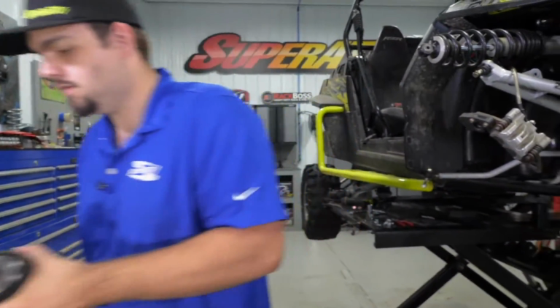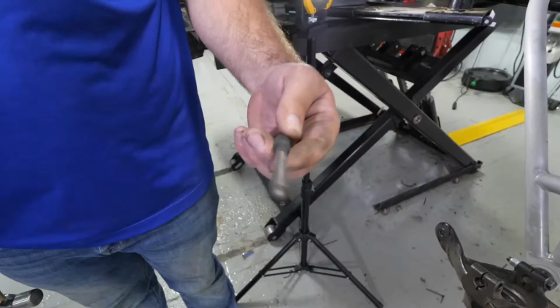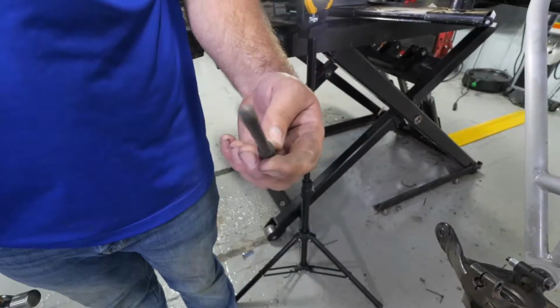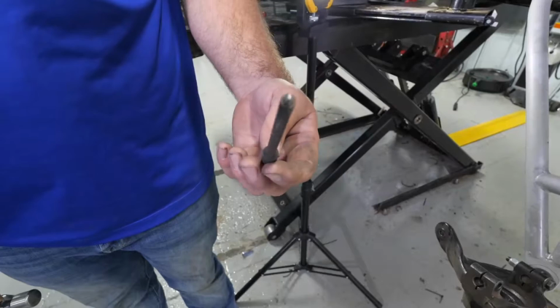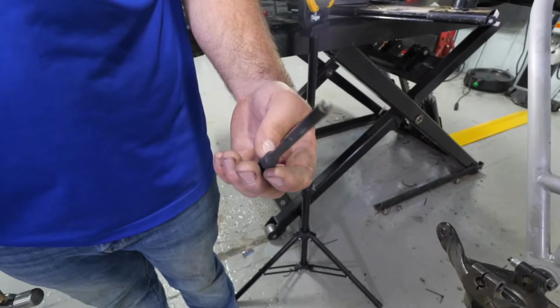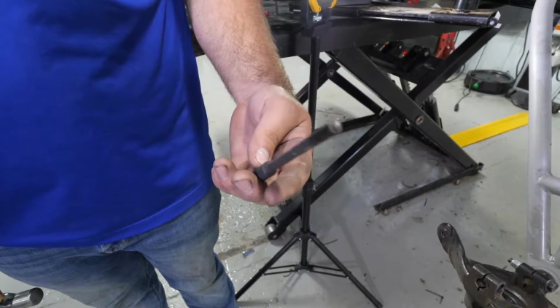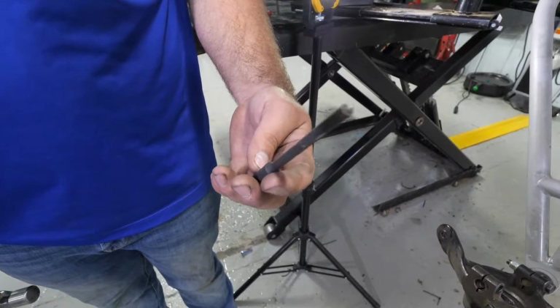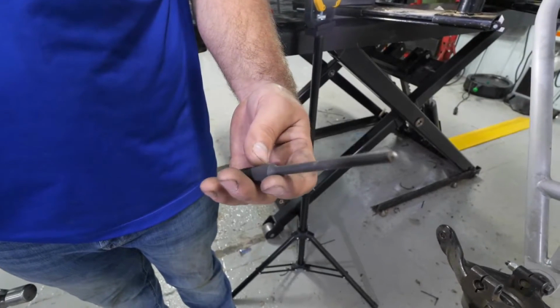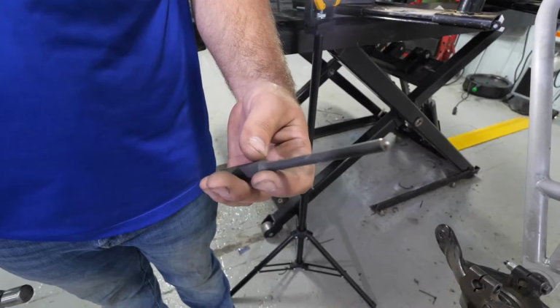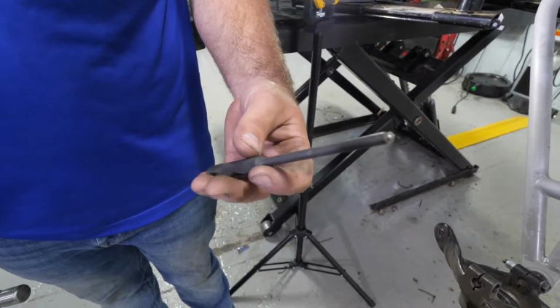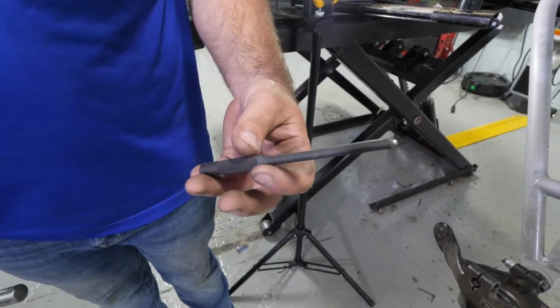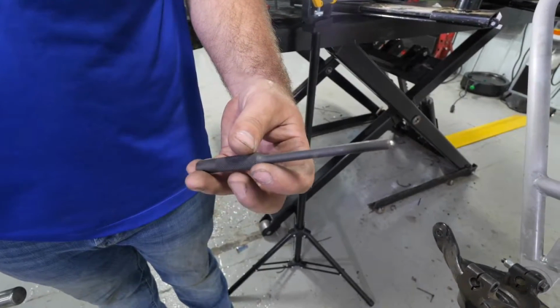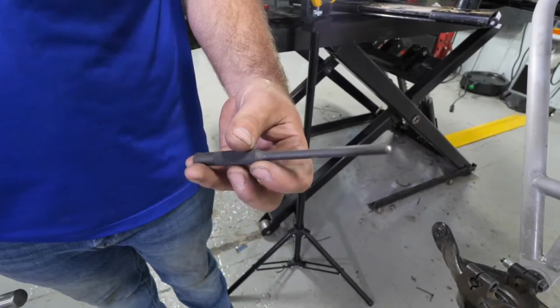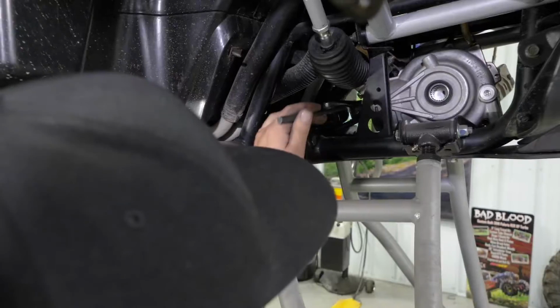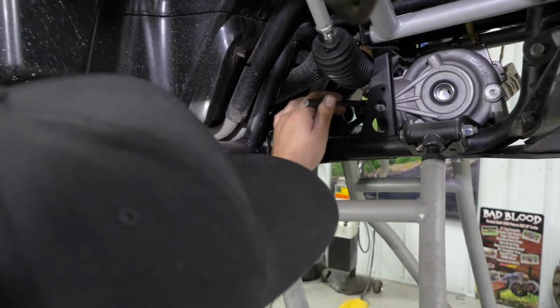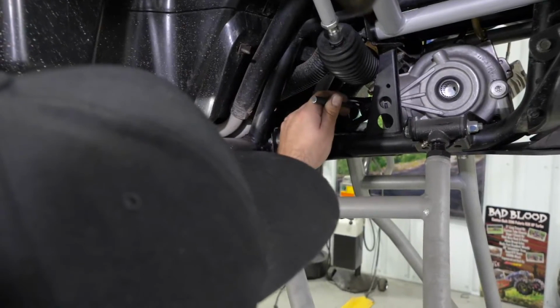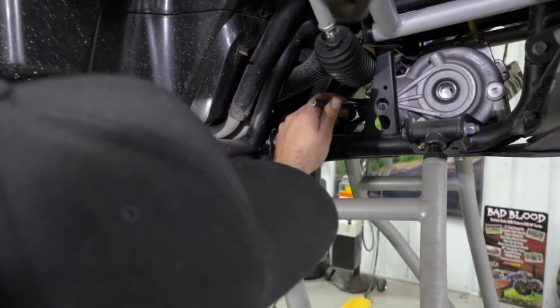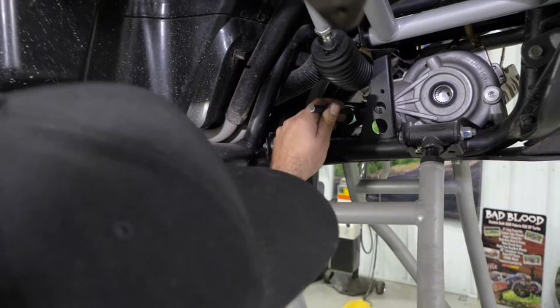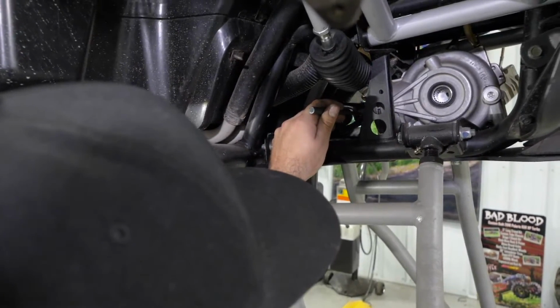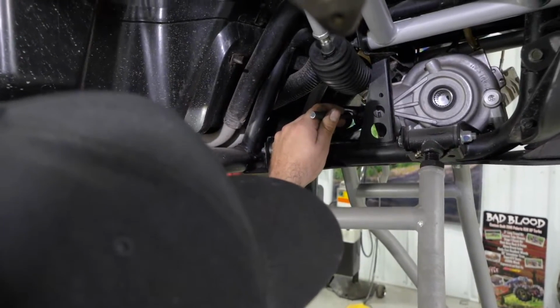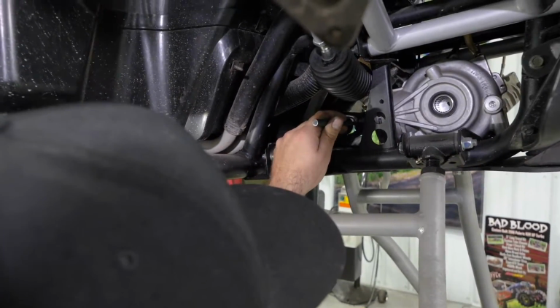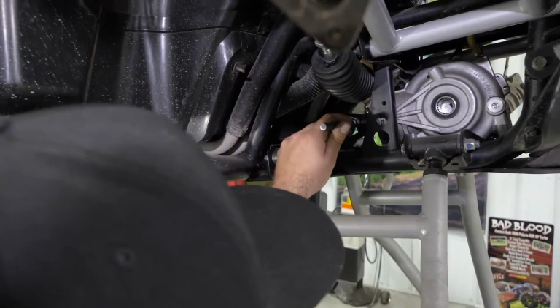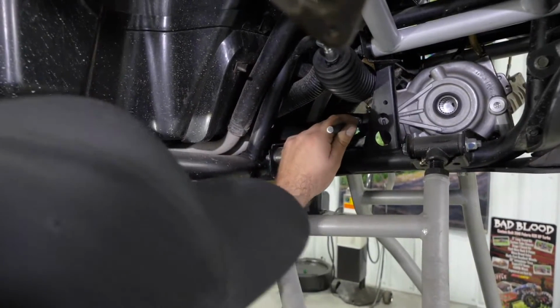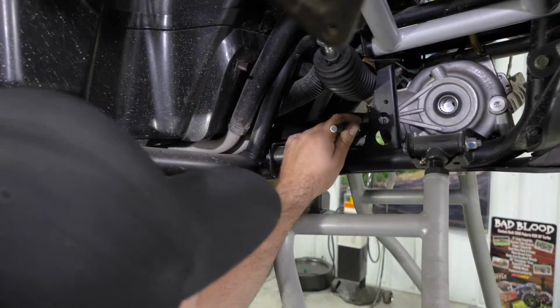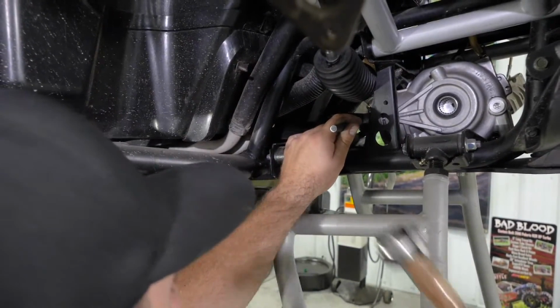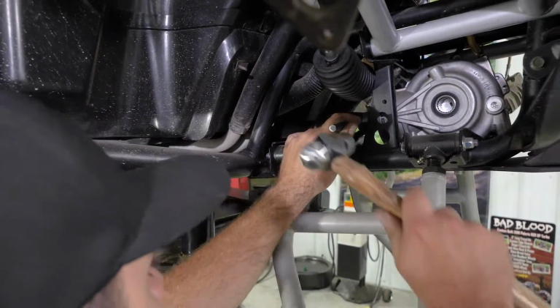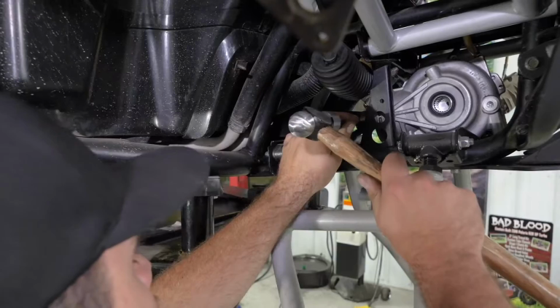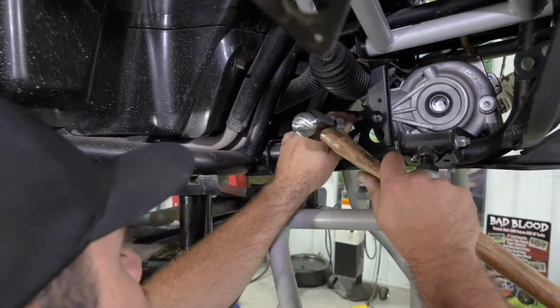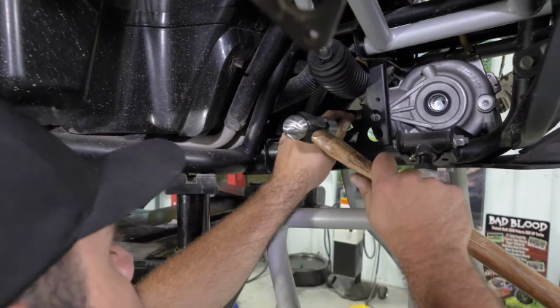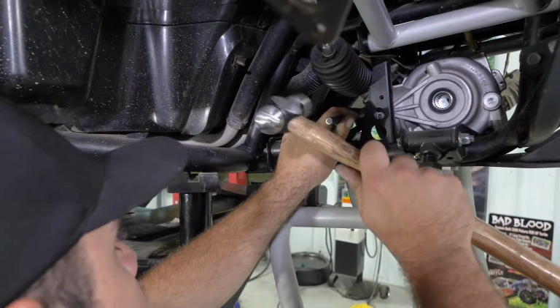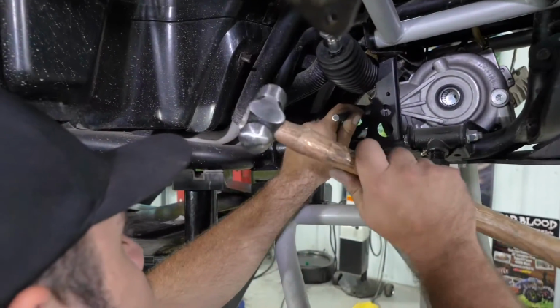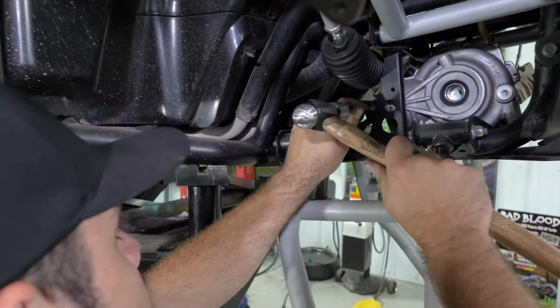Now we're going to grab a long punch. We're going to knock the roll pin out of the prop shaft that secures it to the pinion shaft on the differential.